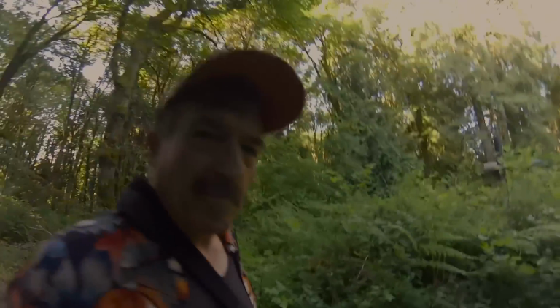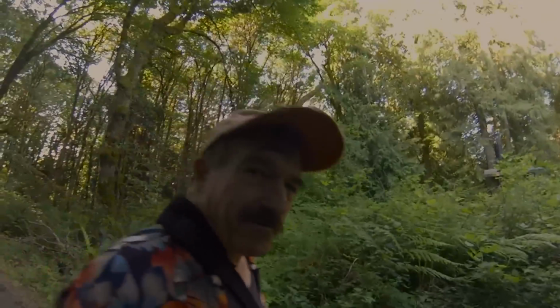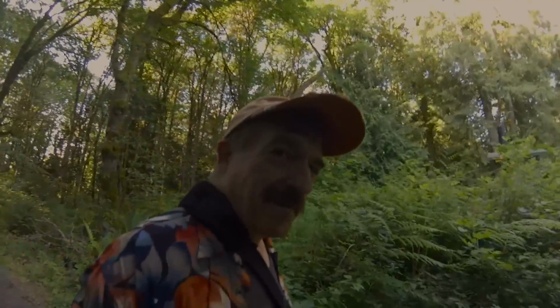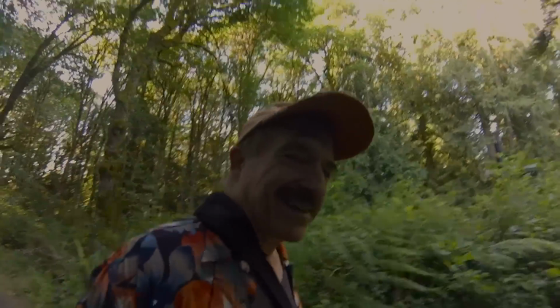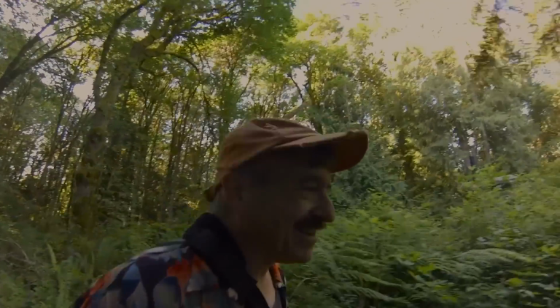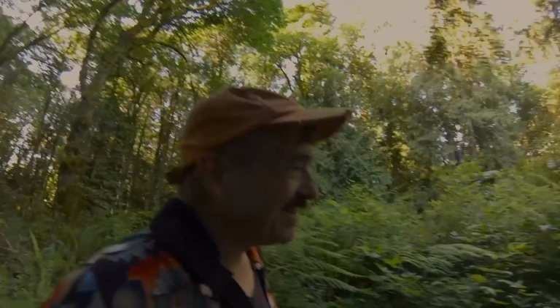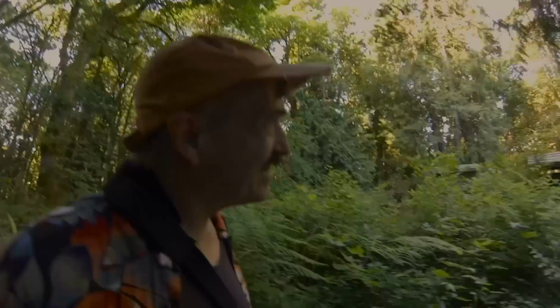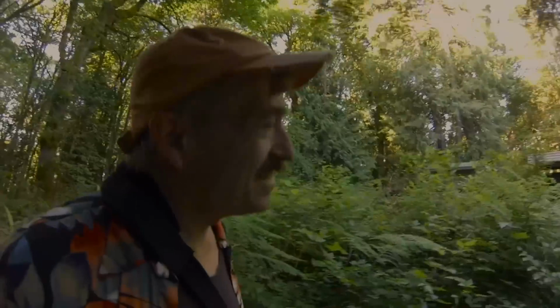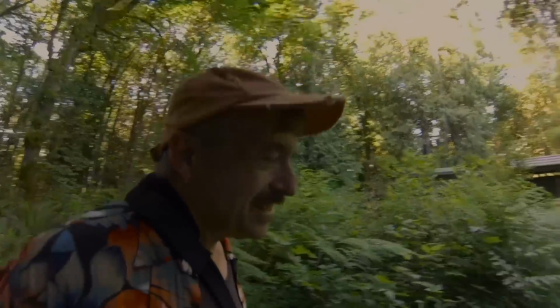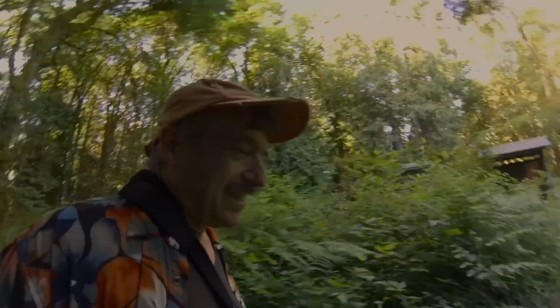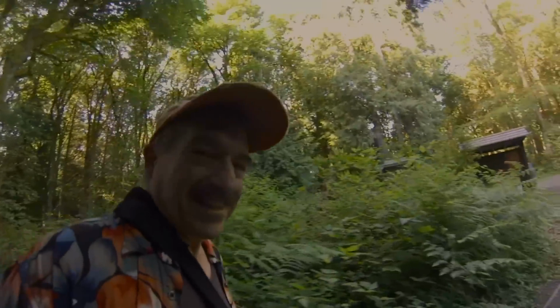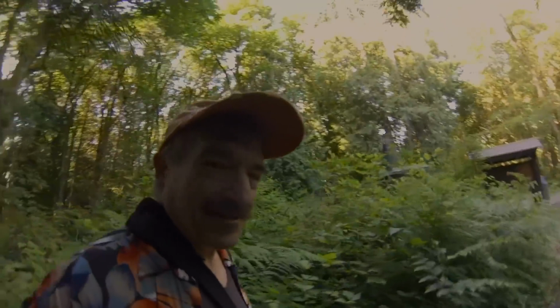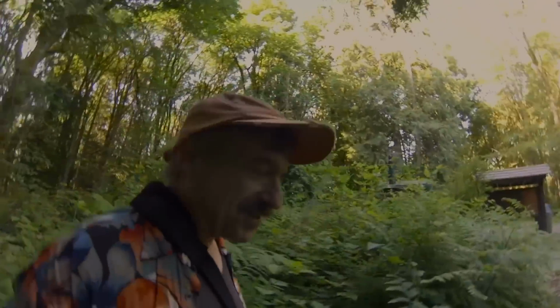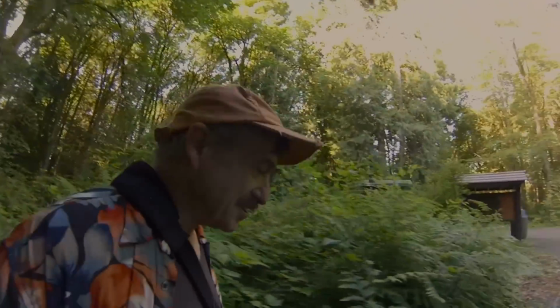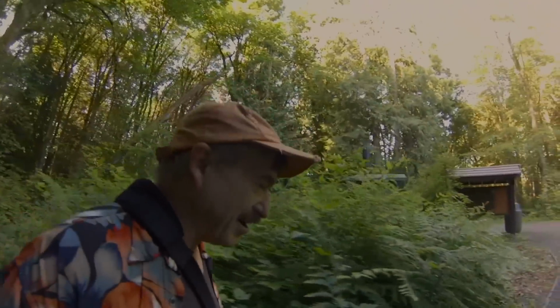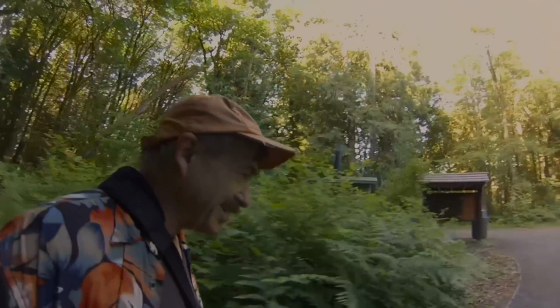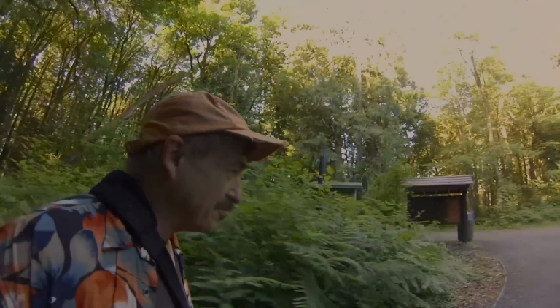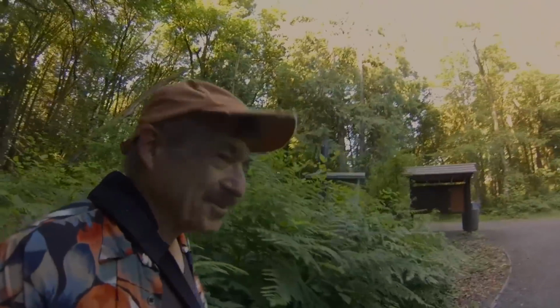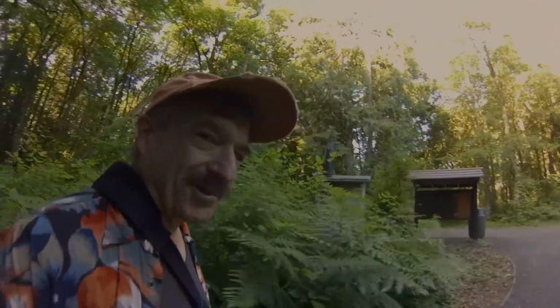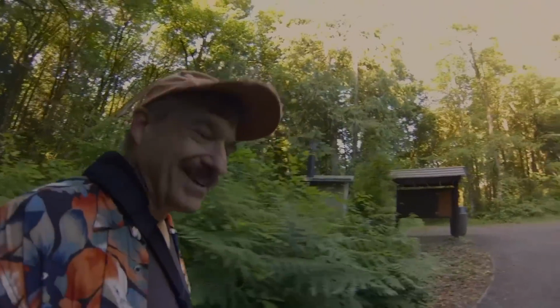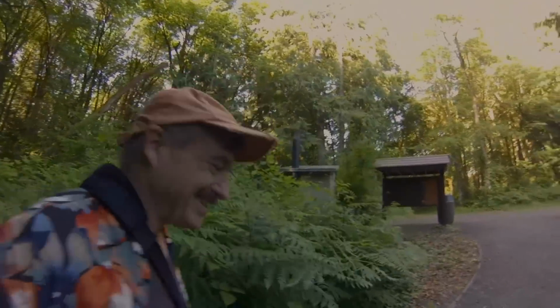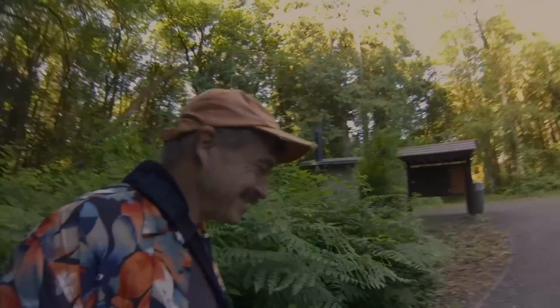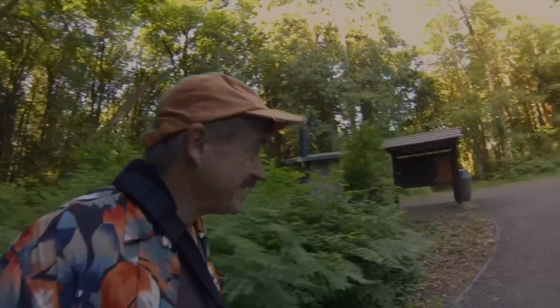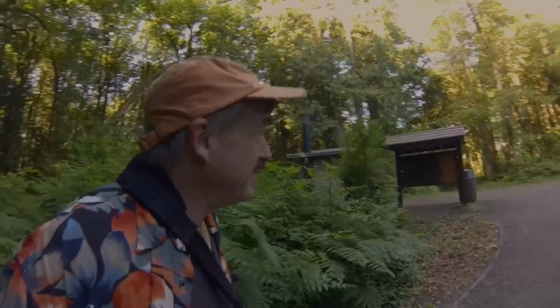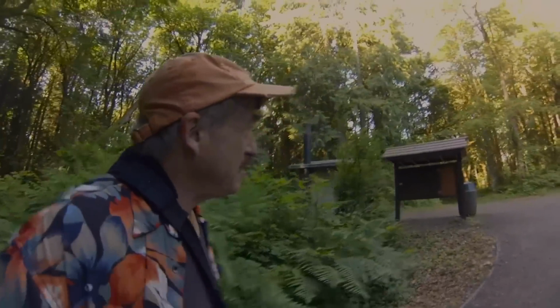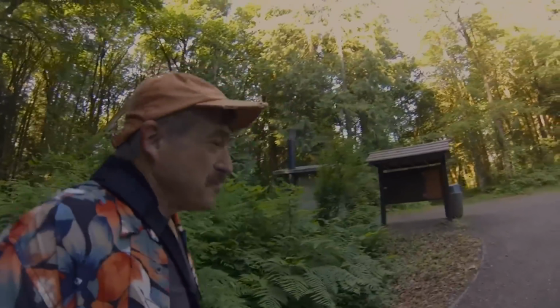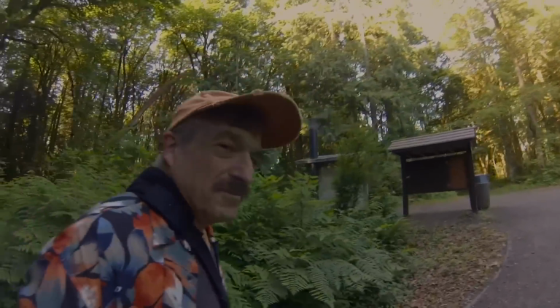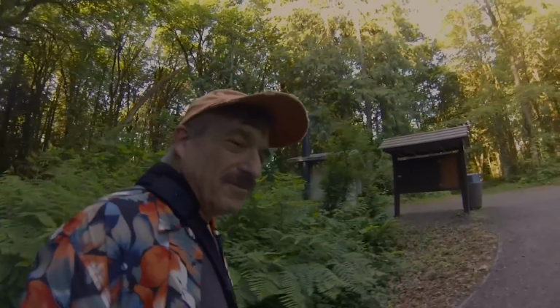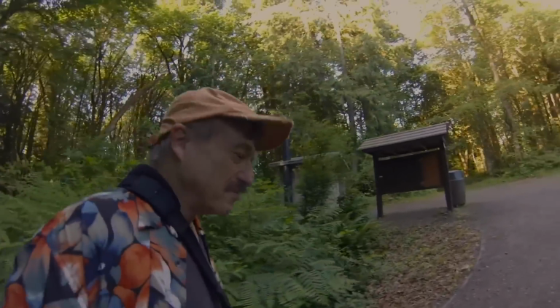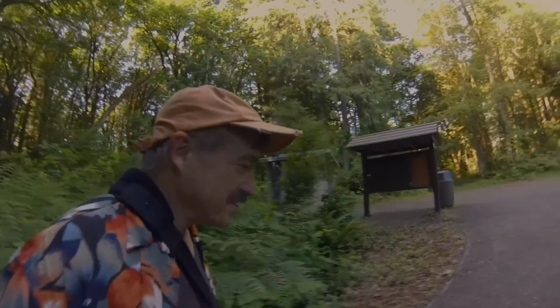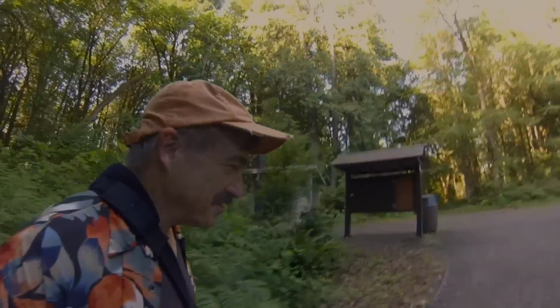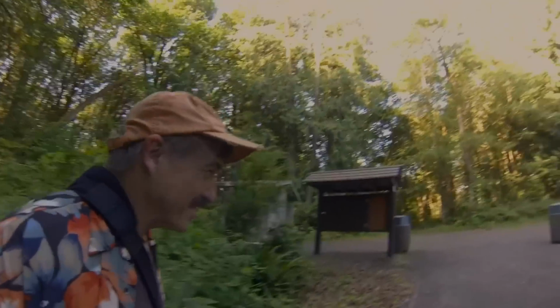Well, we're back. That's it for this little hike. Hope you enjoyed it. We'll do another one real soon.